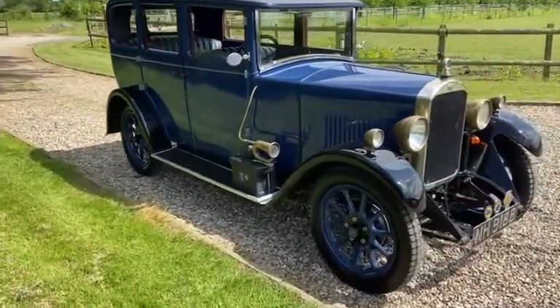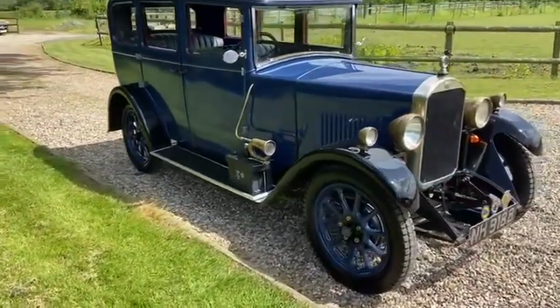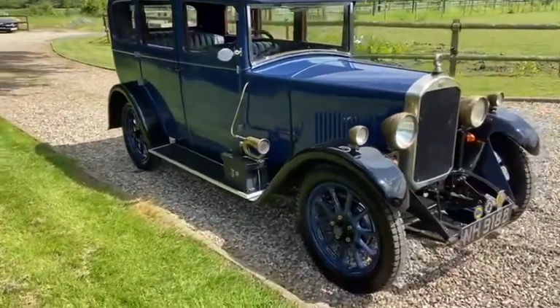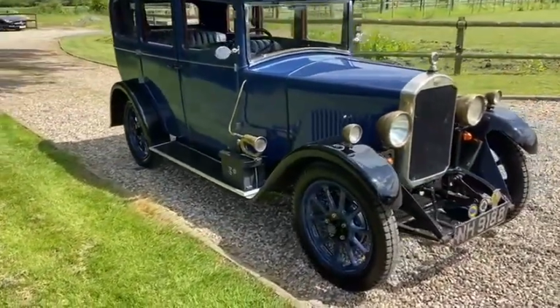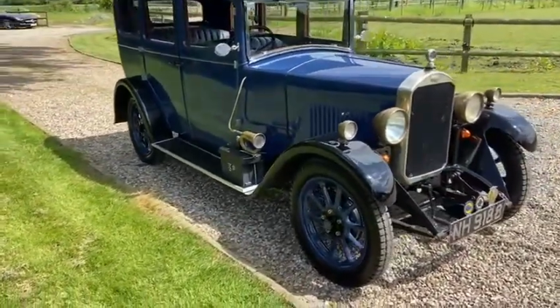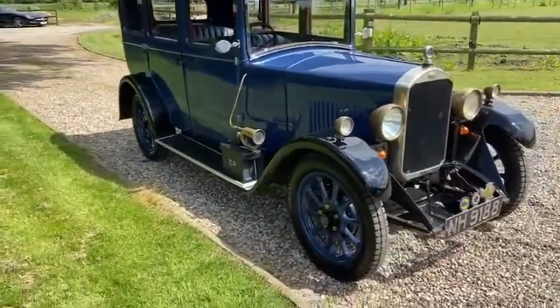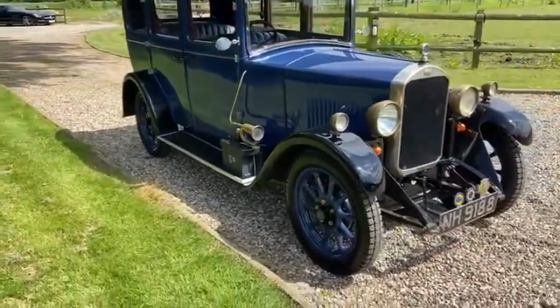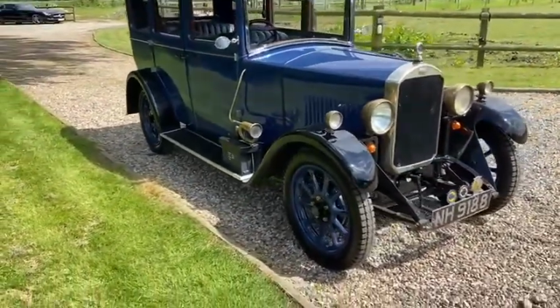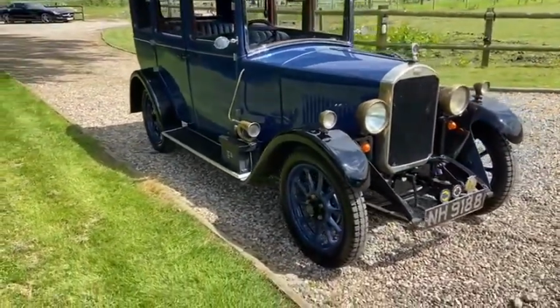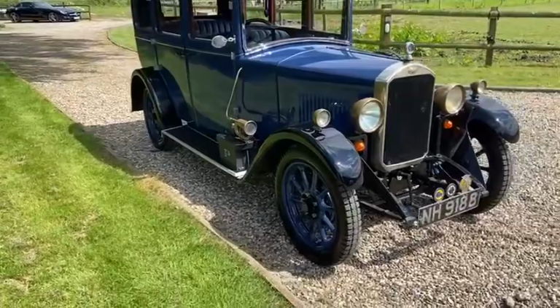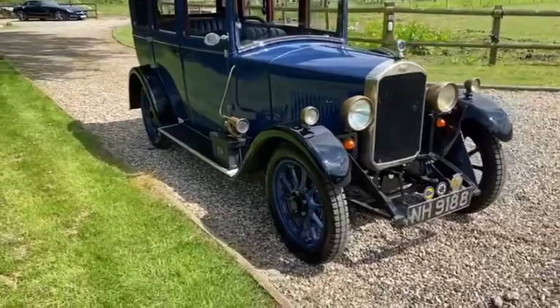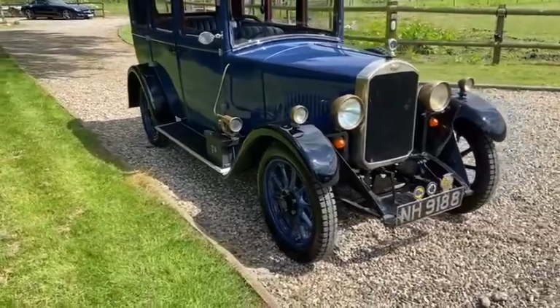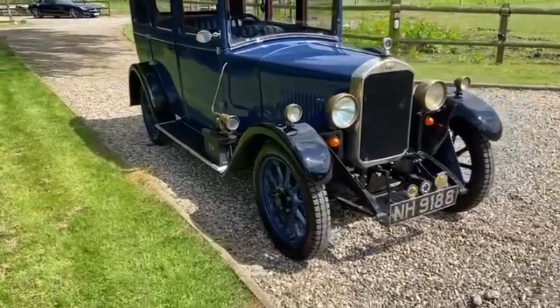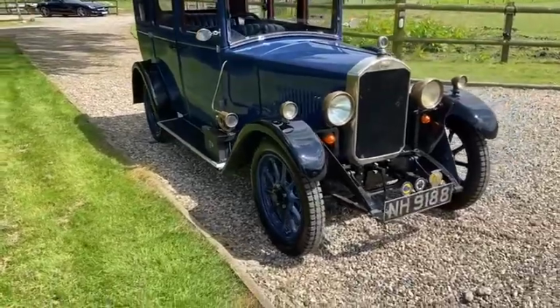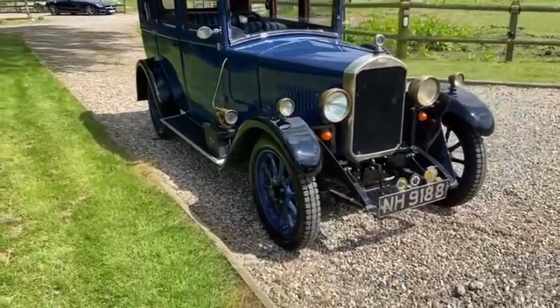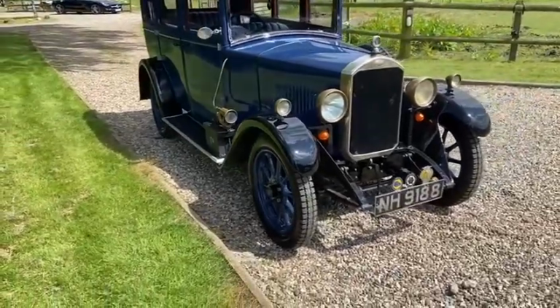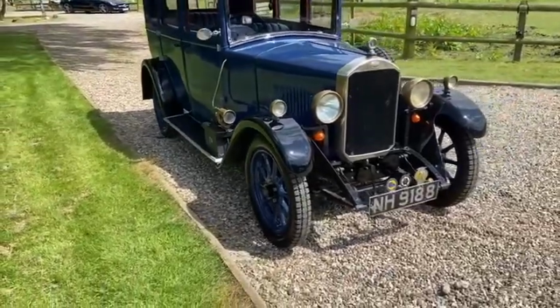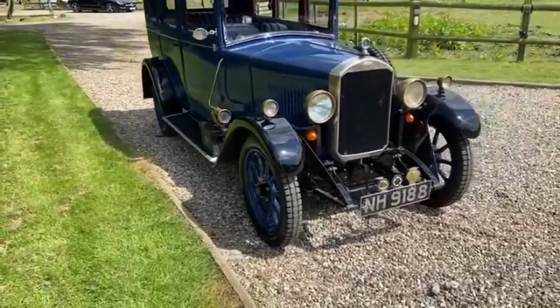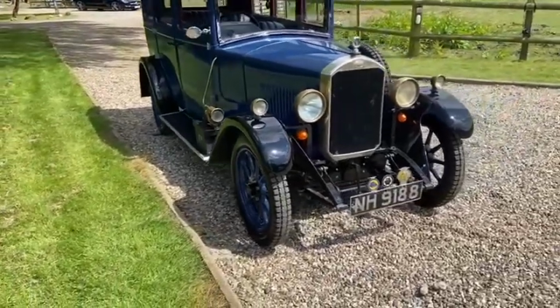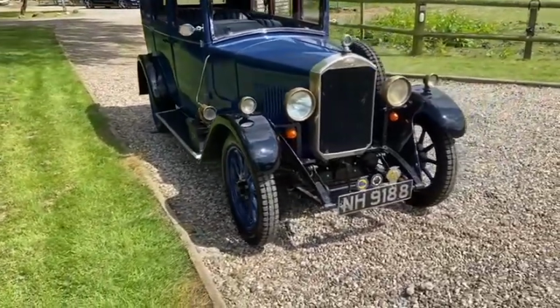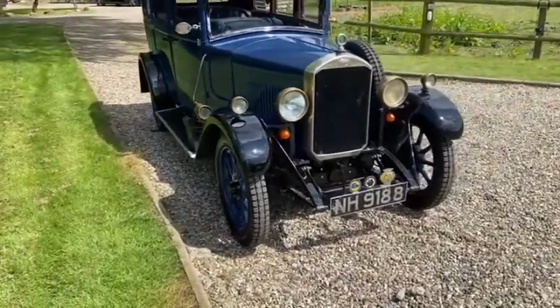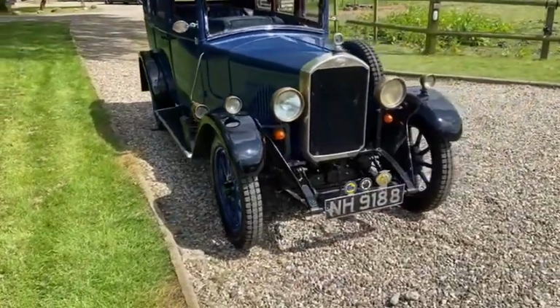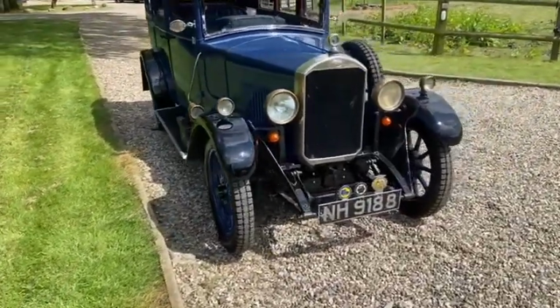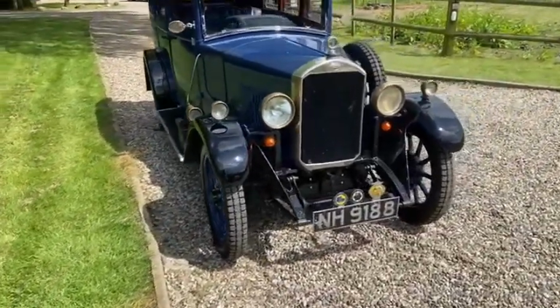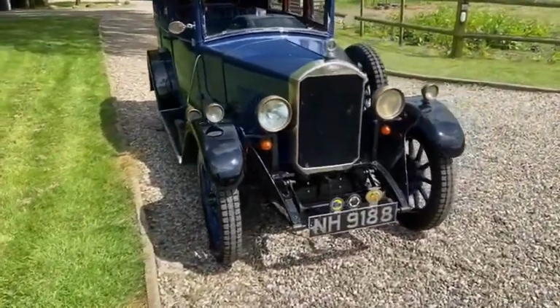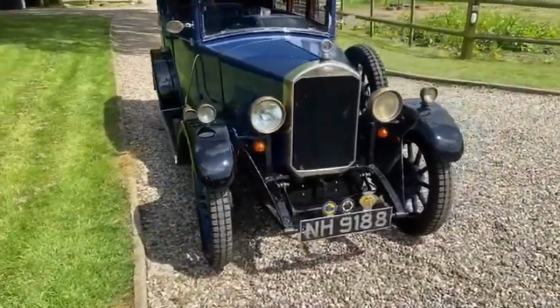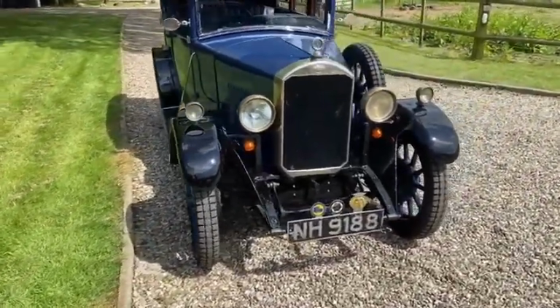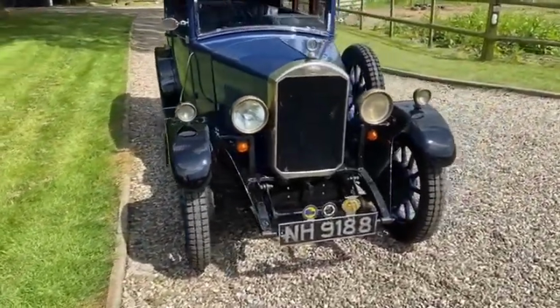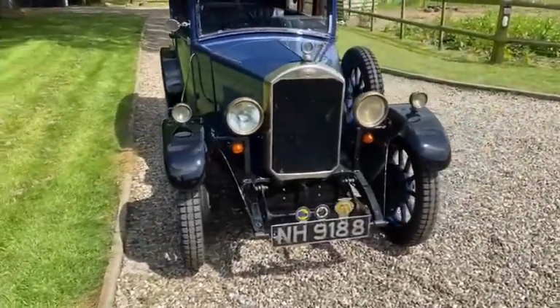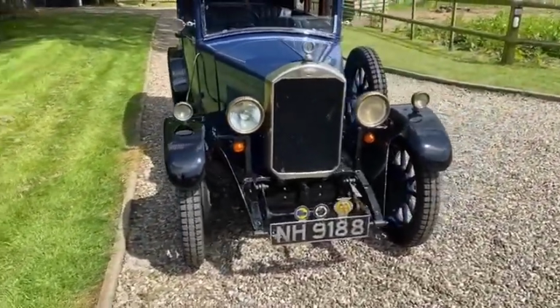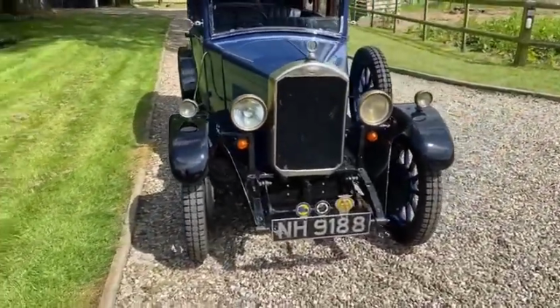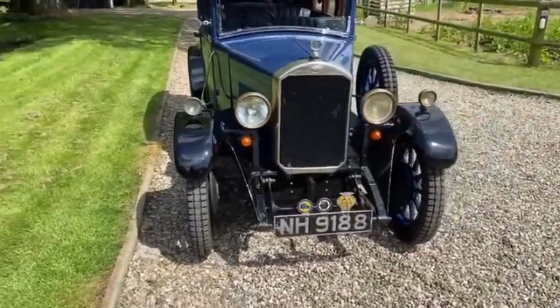As you can see, it's got new Longstone tyres fitted in the right pattern.